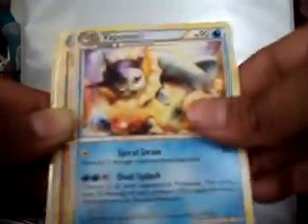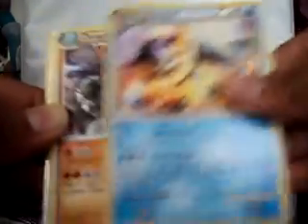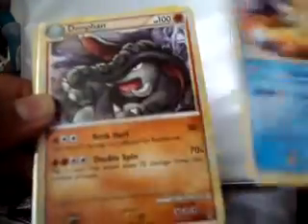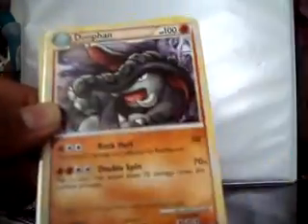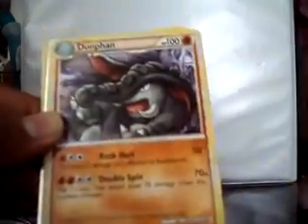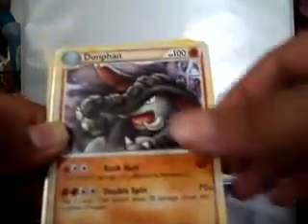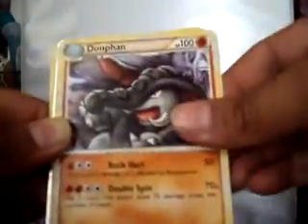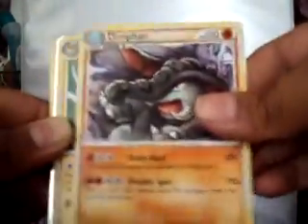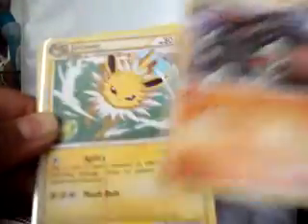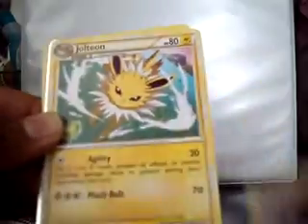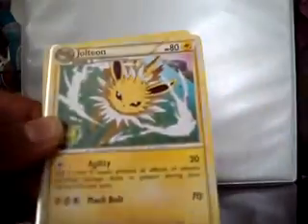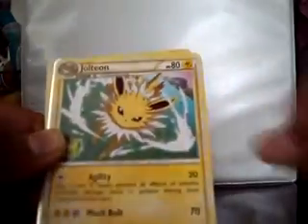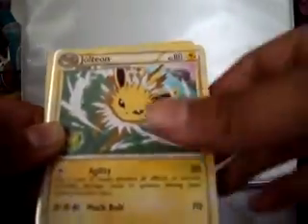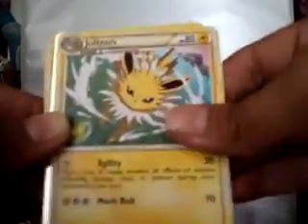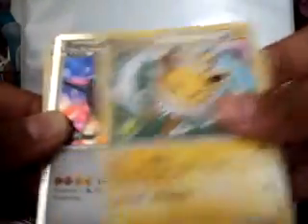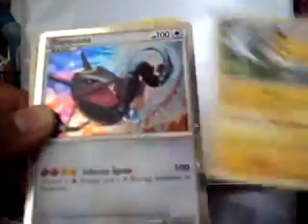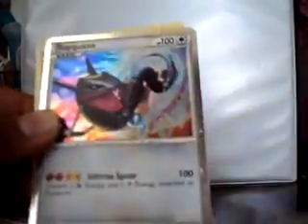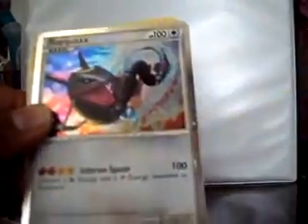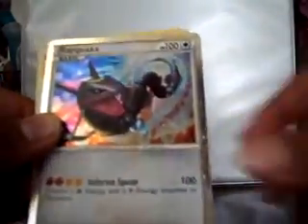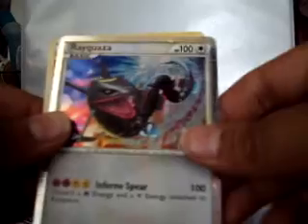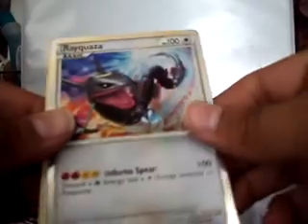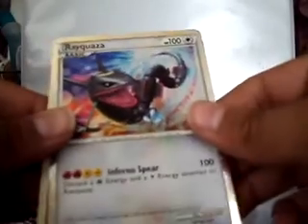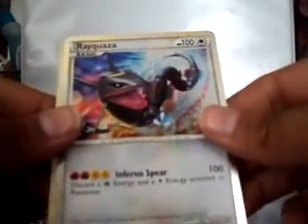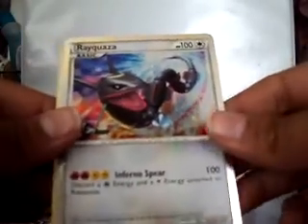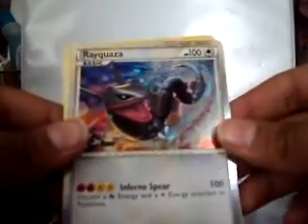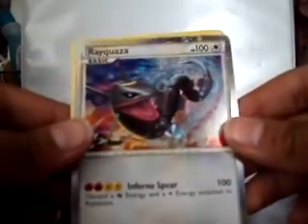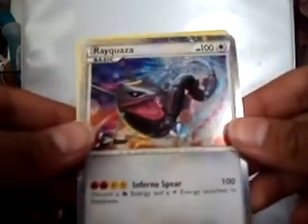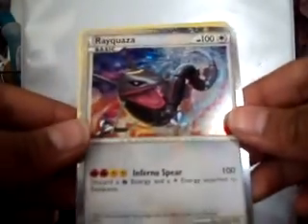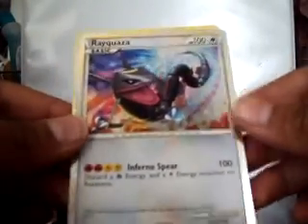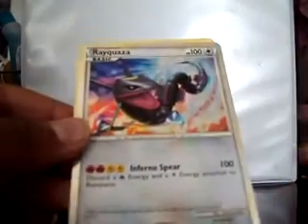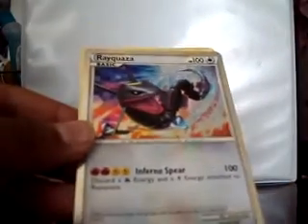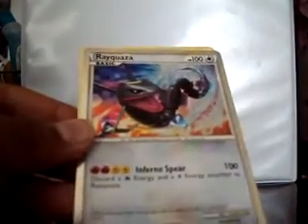Vaporeon. Donphan. Jolteon. And a Rayquaza Legend.